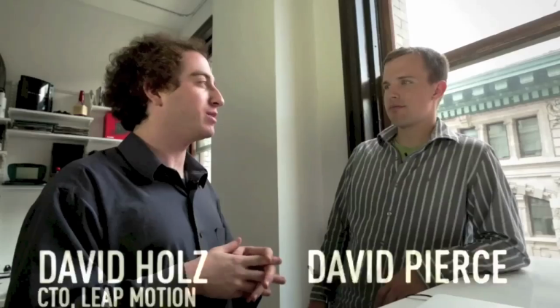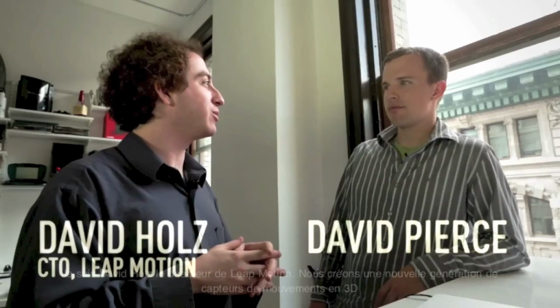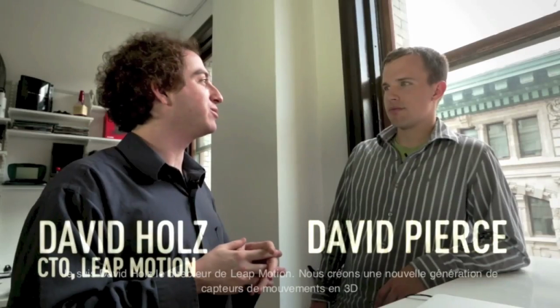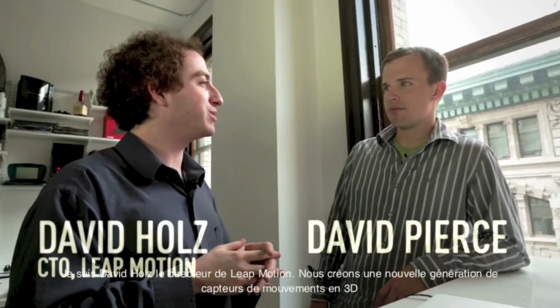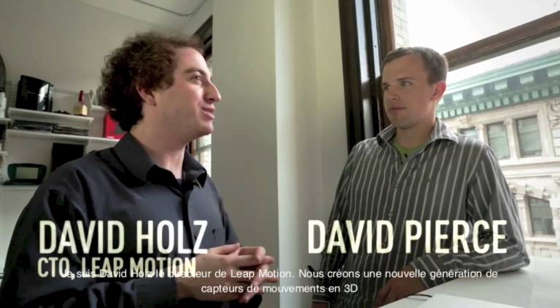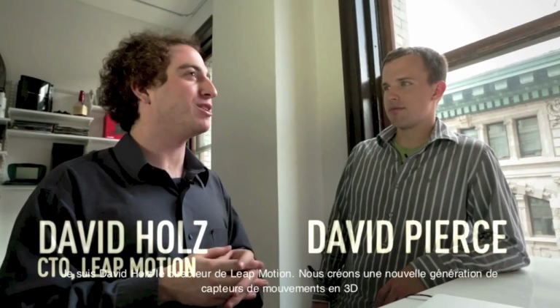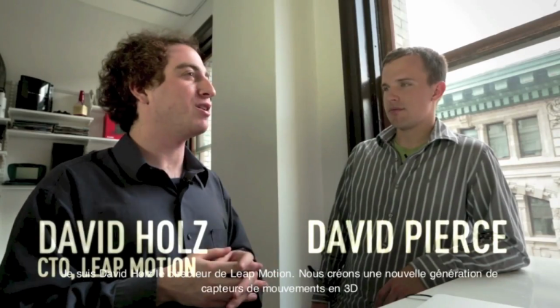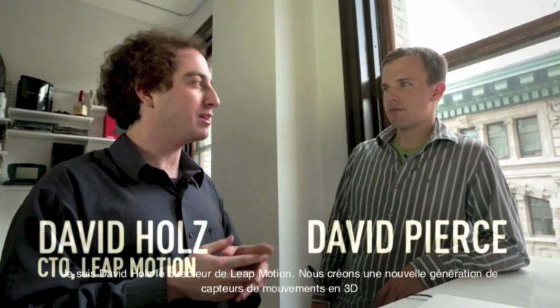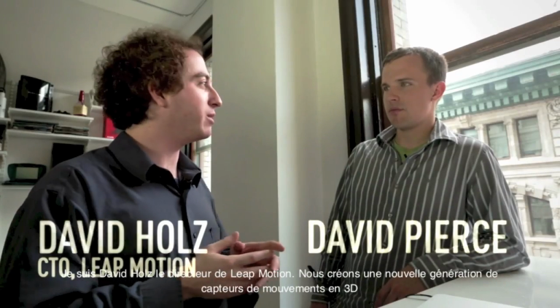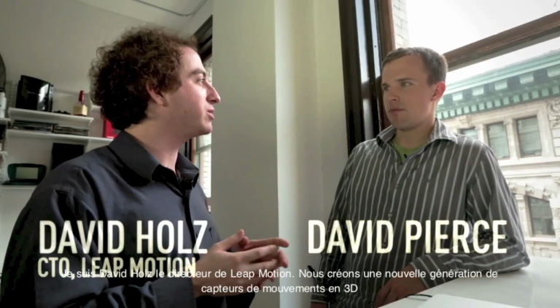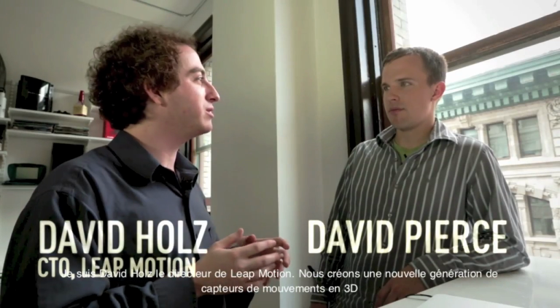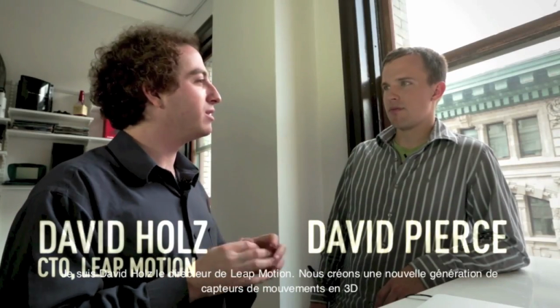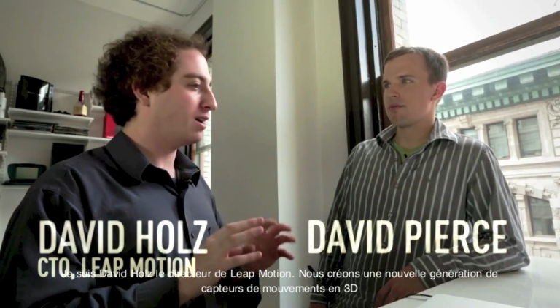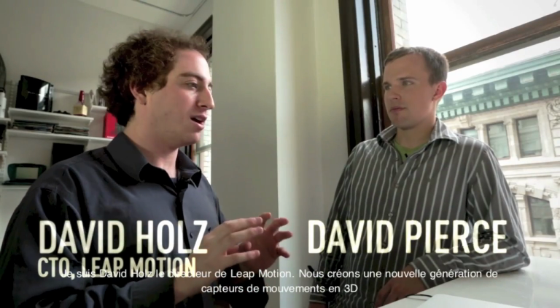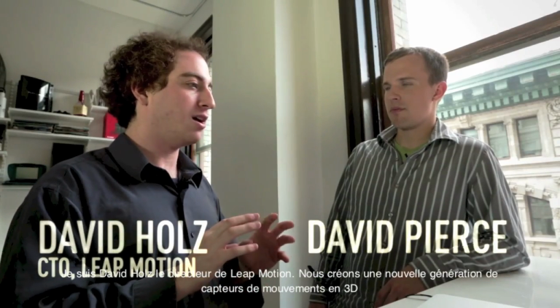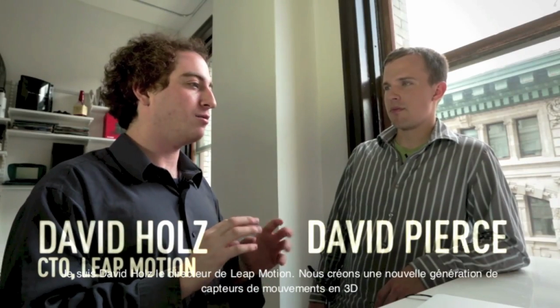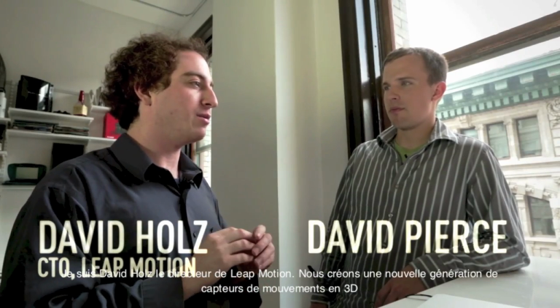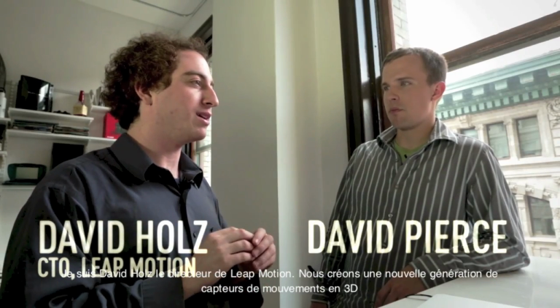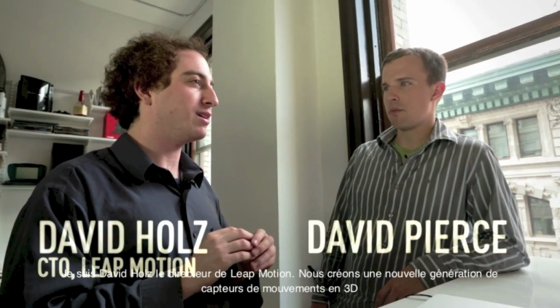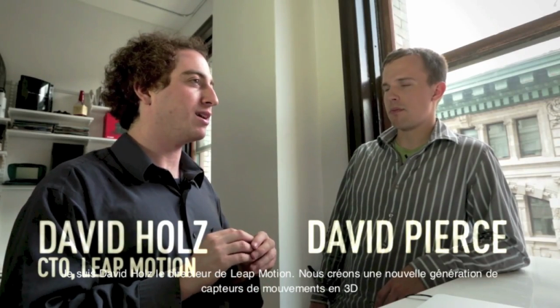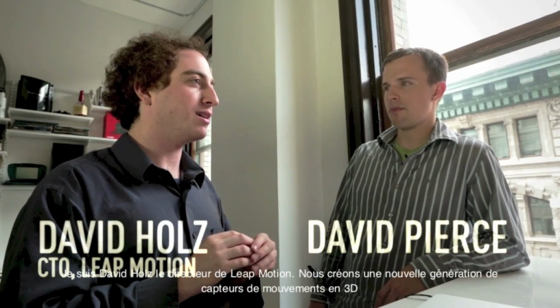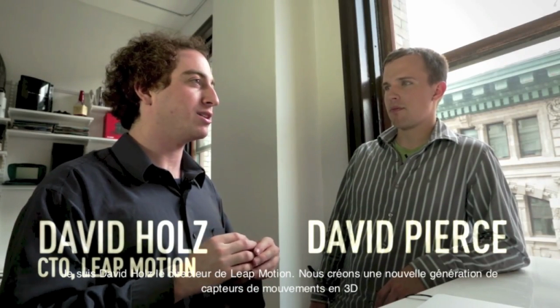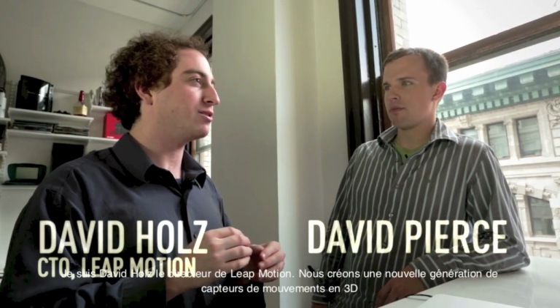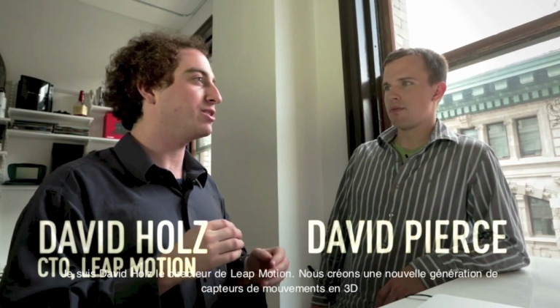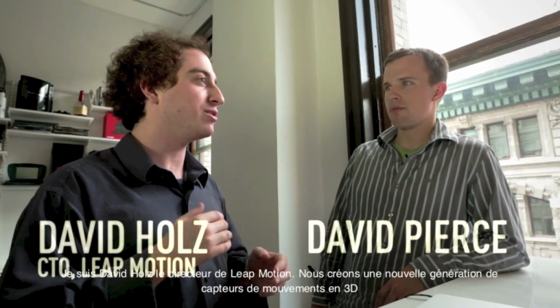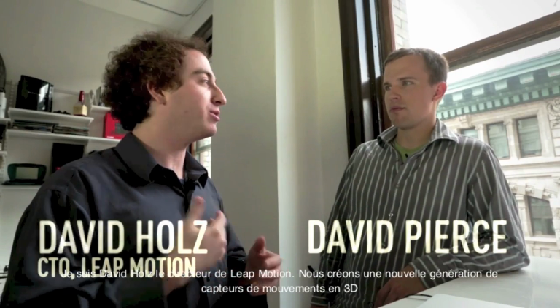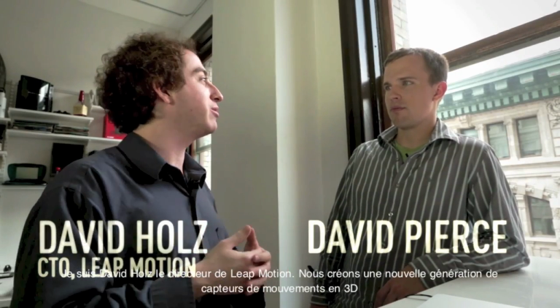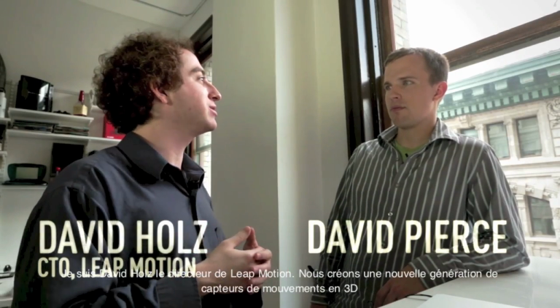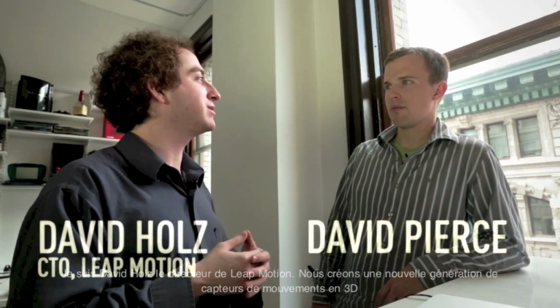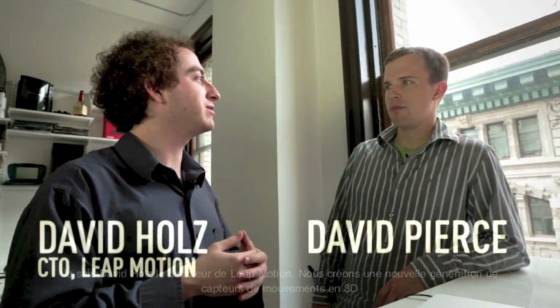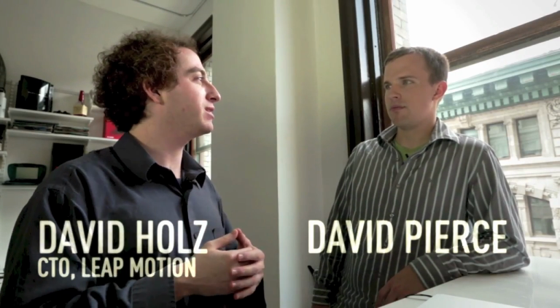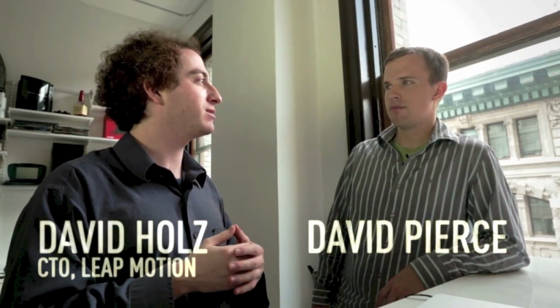I'm David Holes, I'm the CTO at Leap Motion. We're making a next generation 3D motion sensing device.